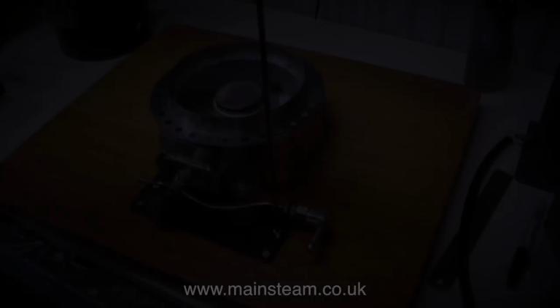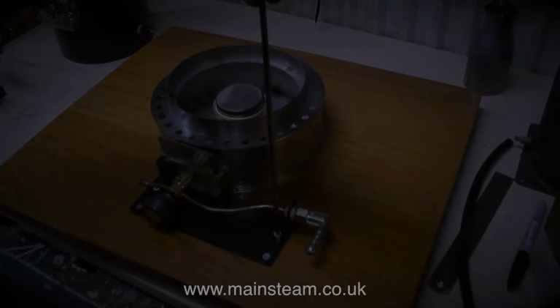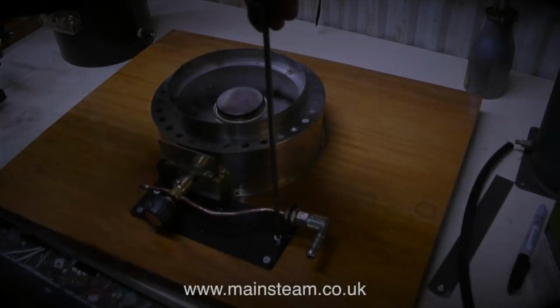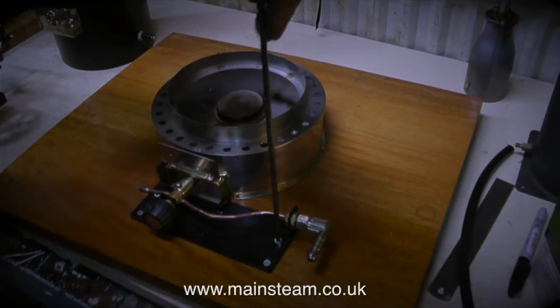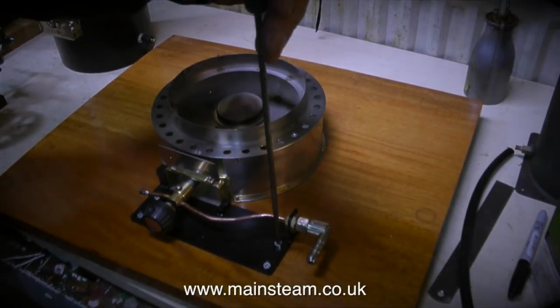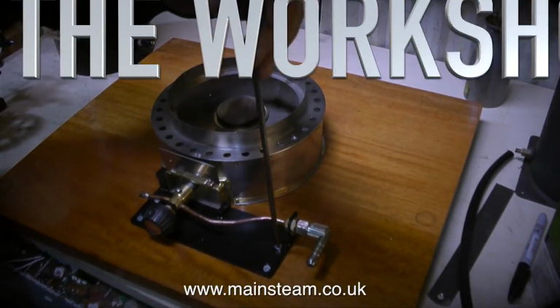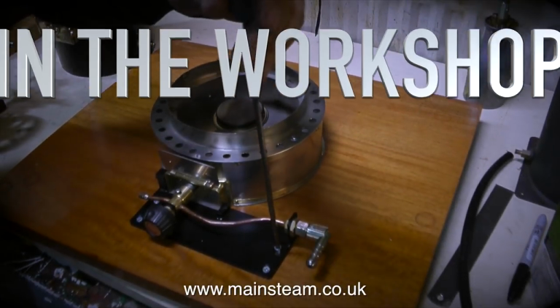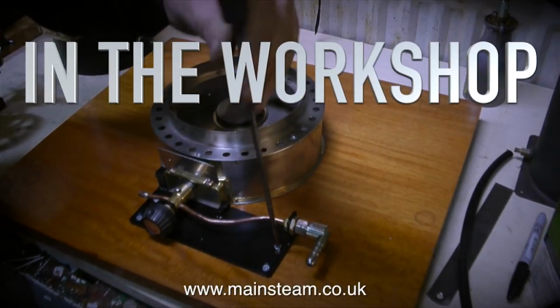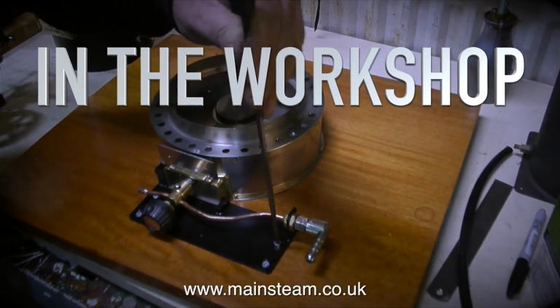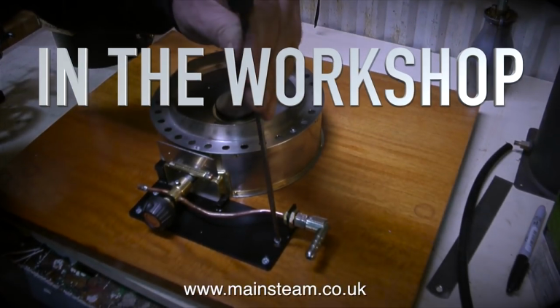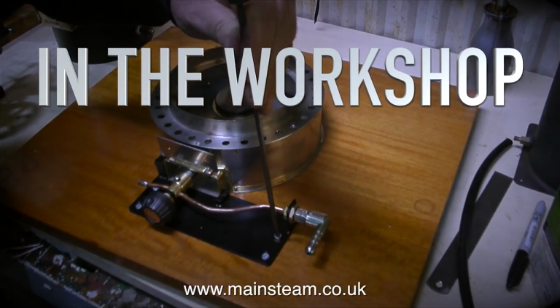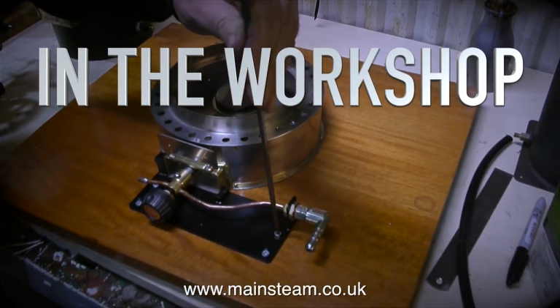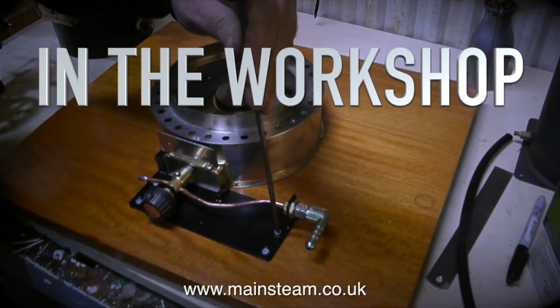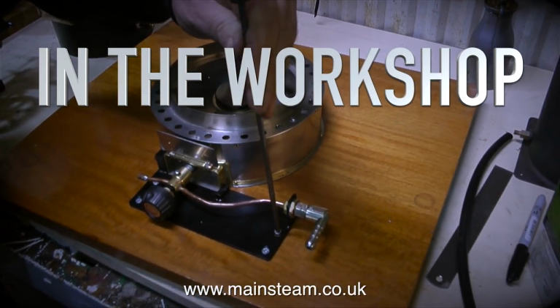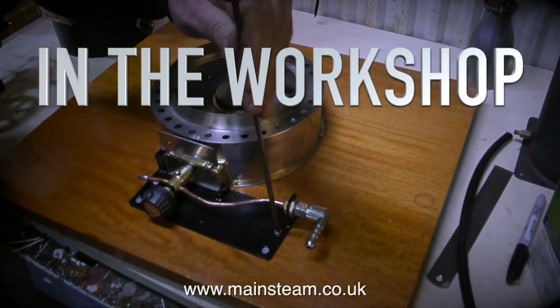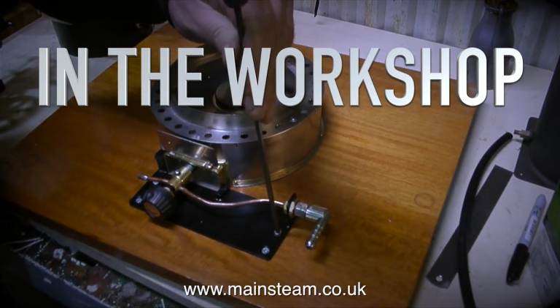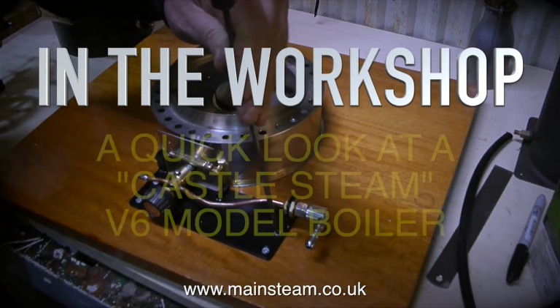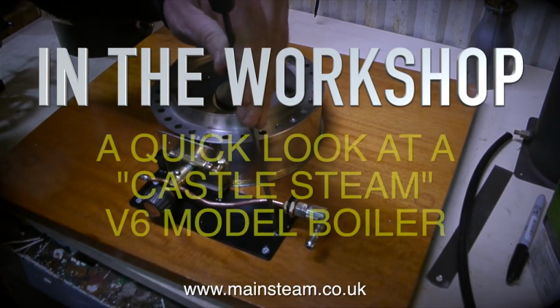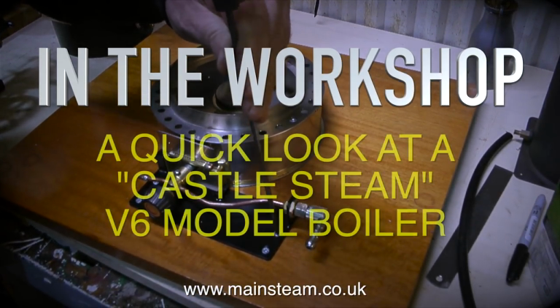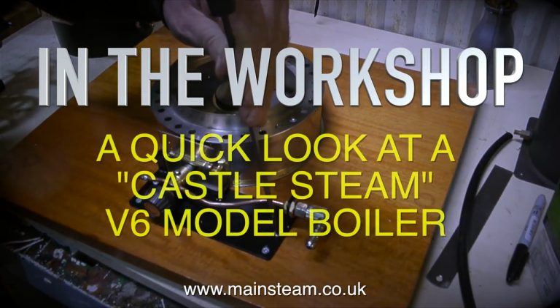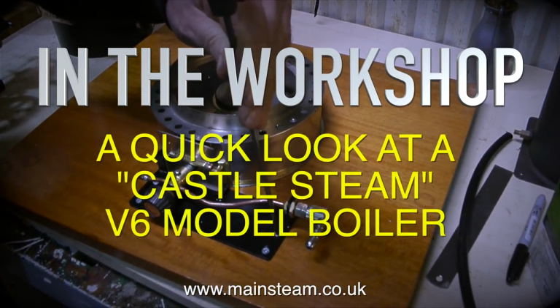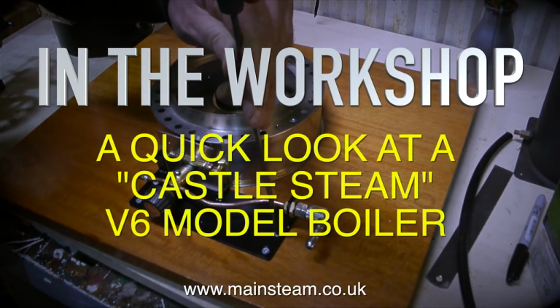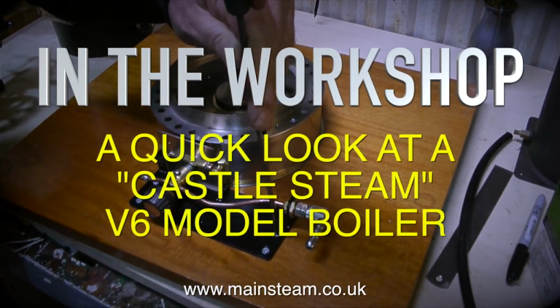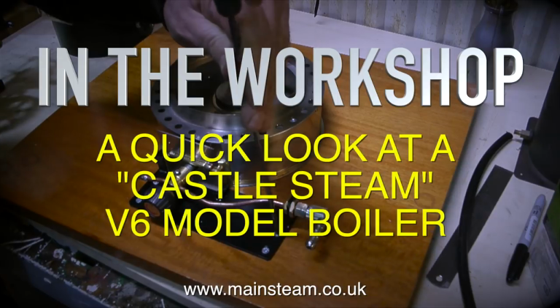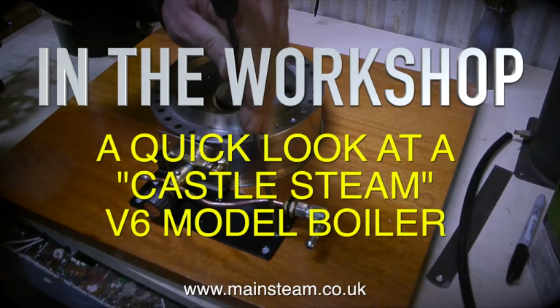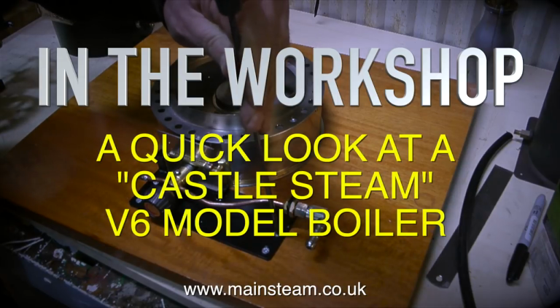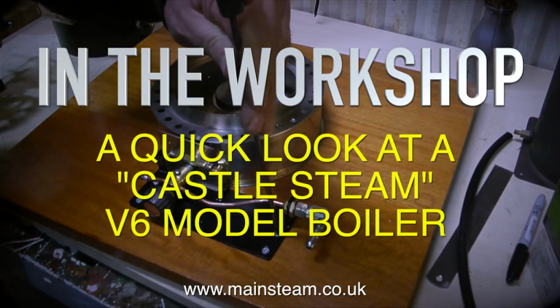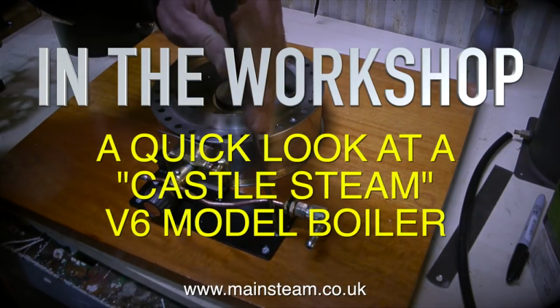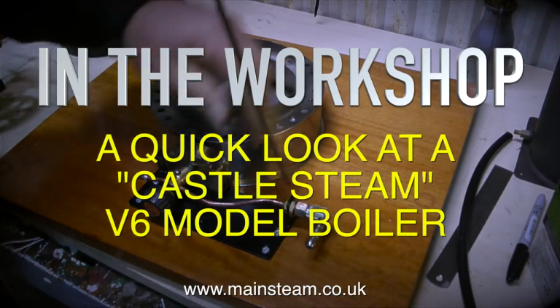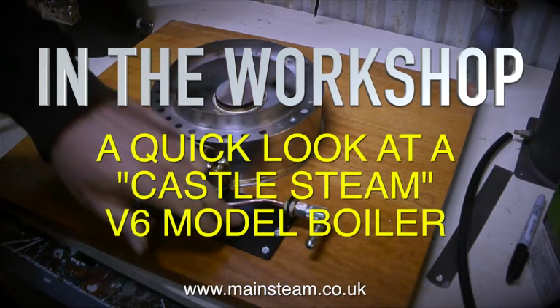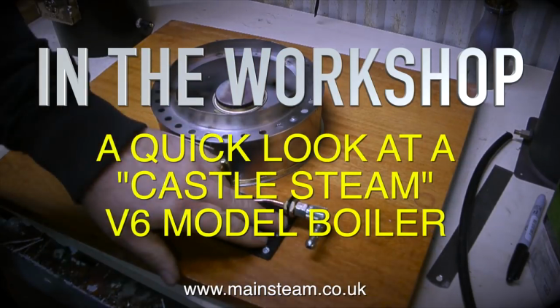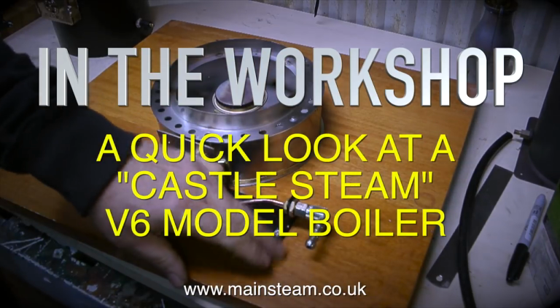Welcome to In The Workshop. In this episode I'll be taking a quick look at a Castle Steam V6 model boiler.